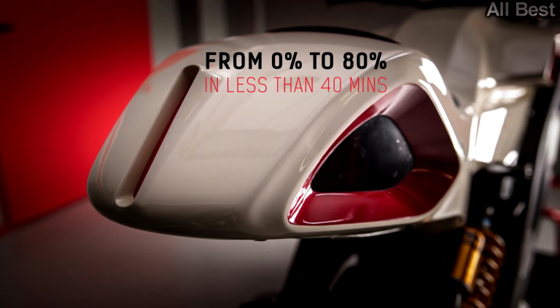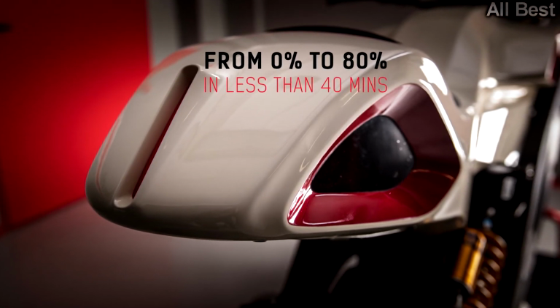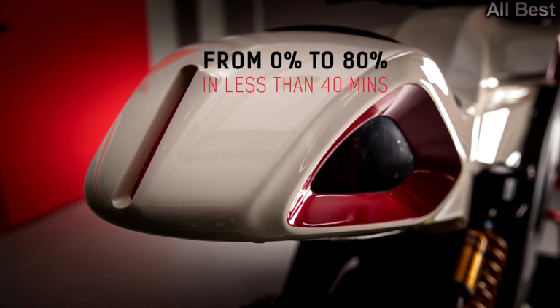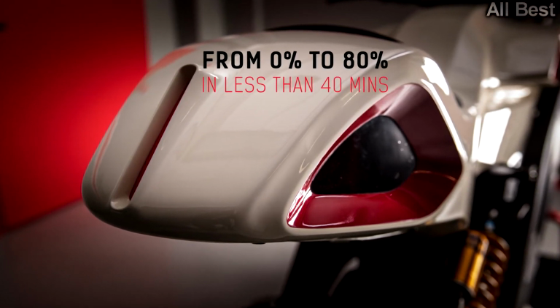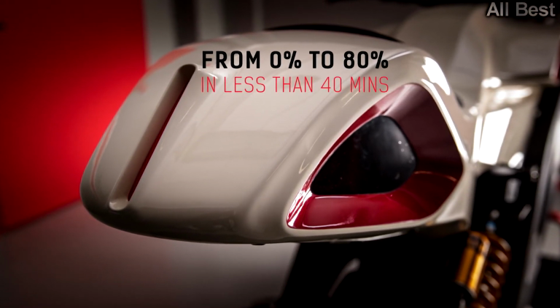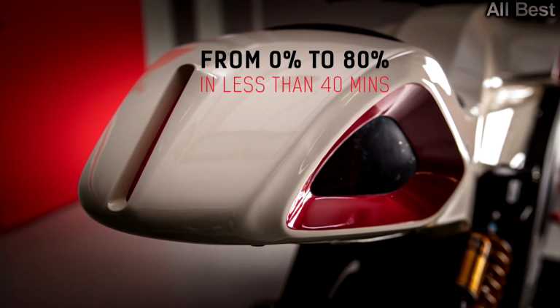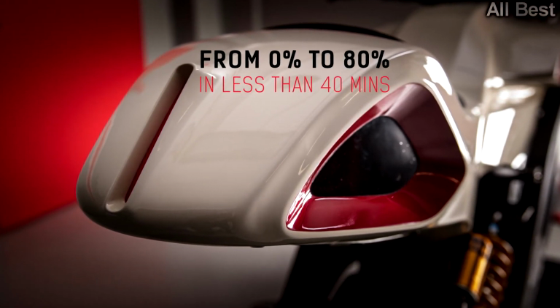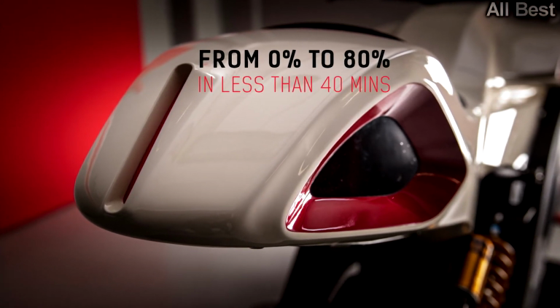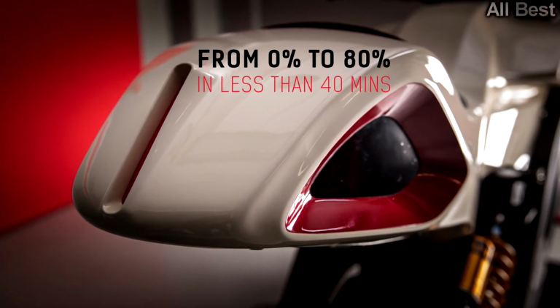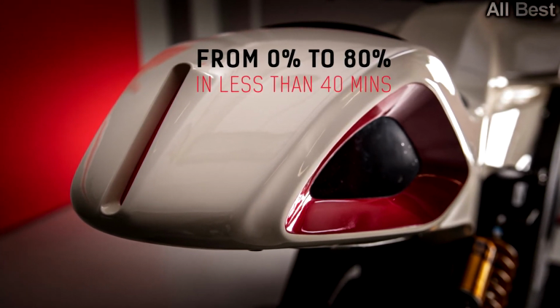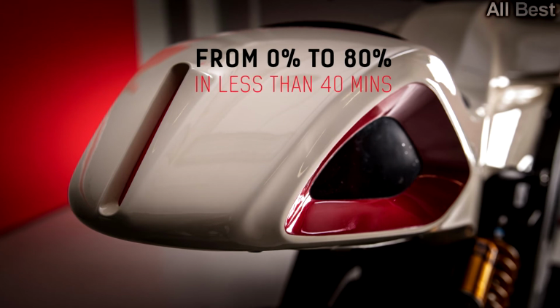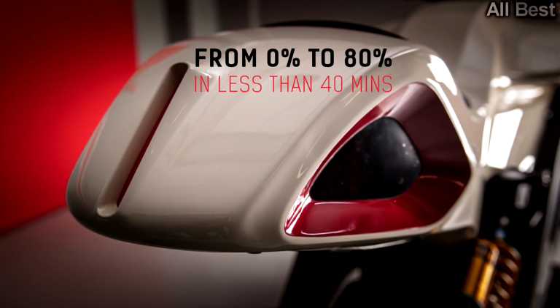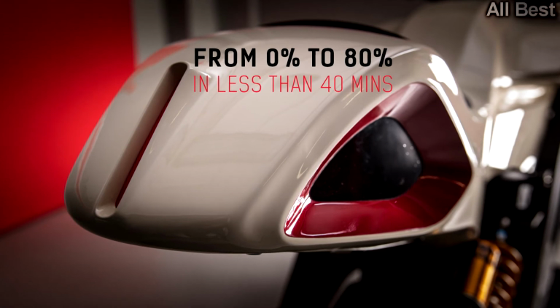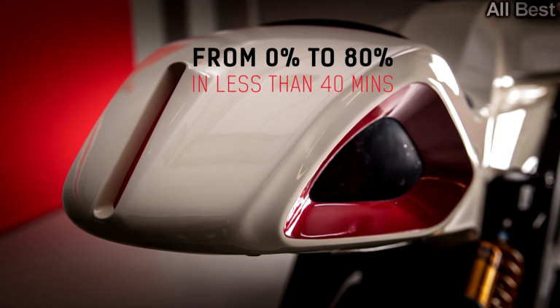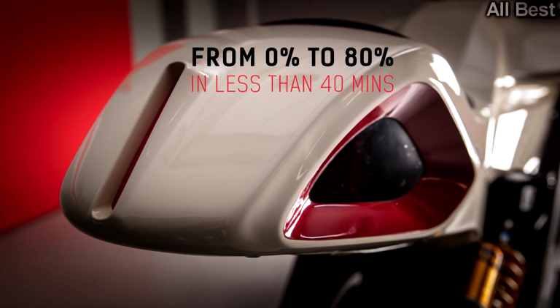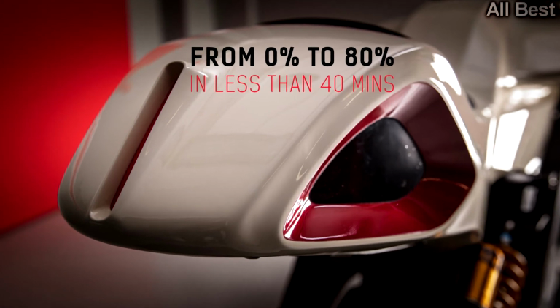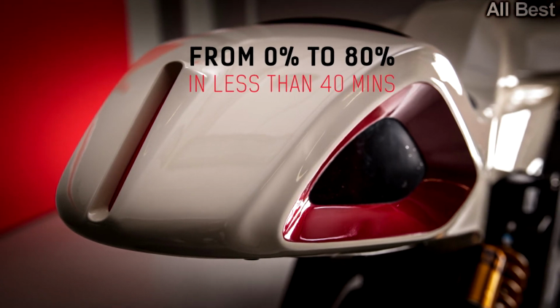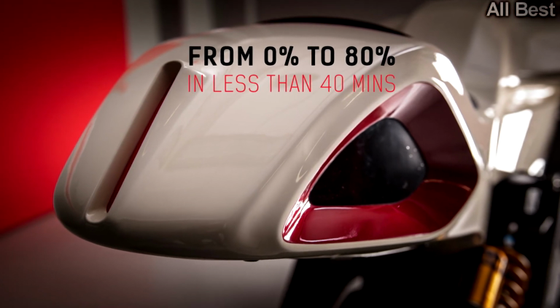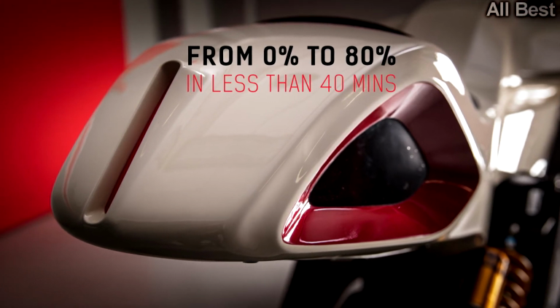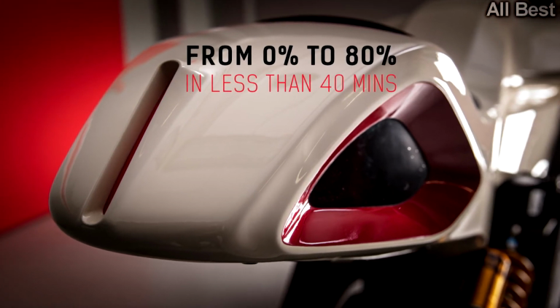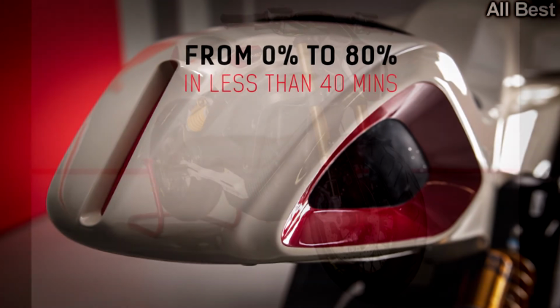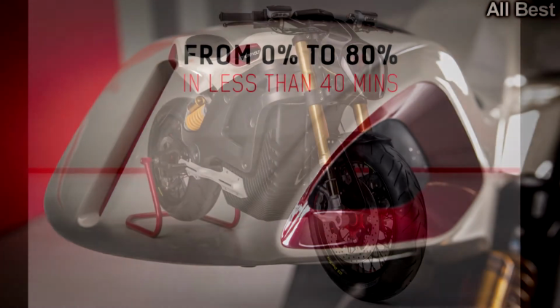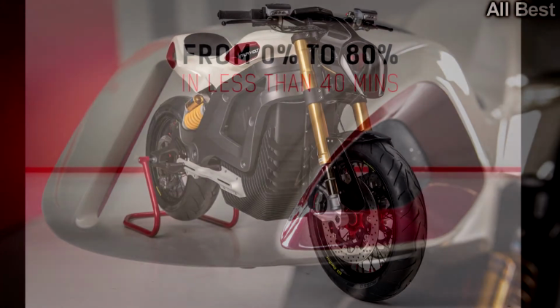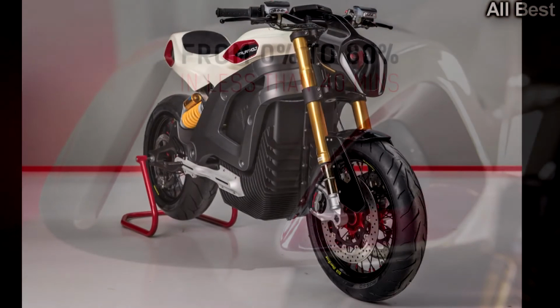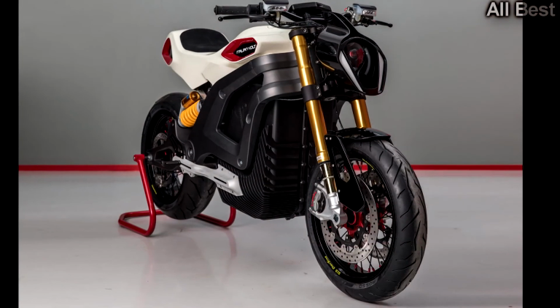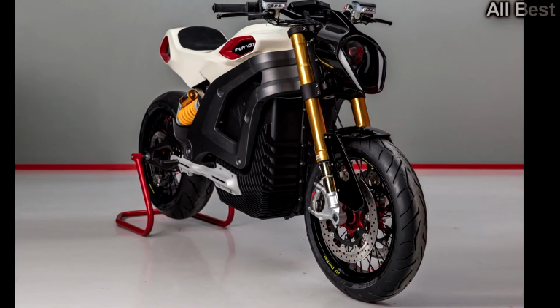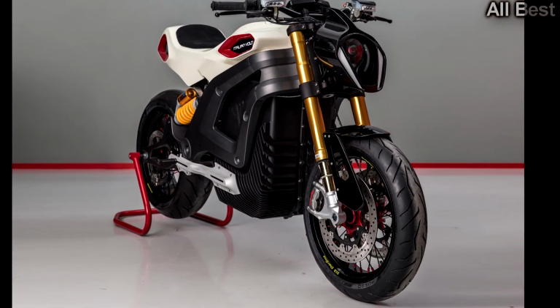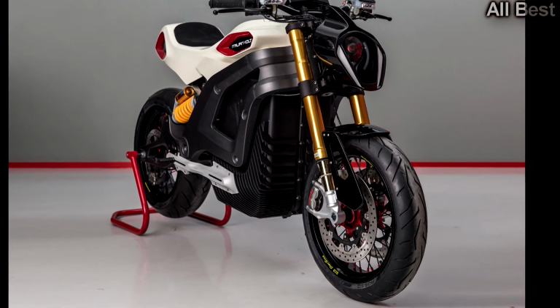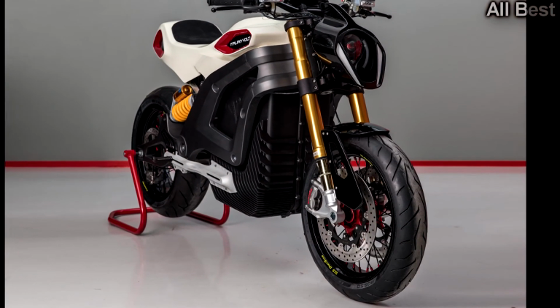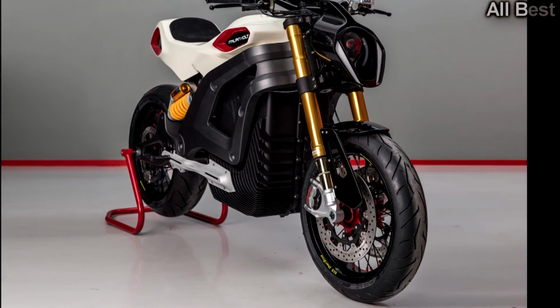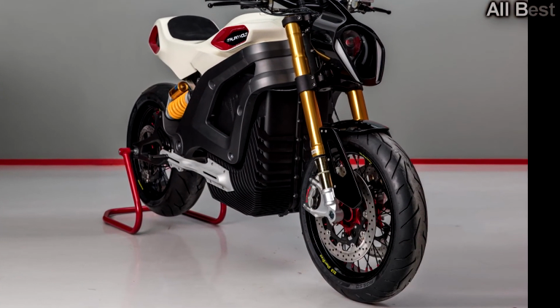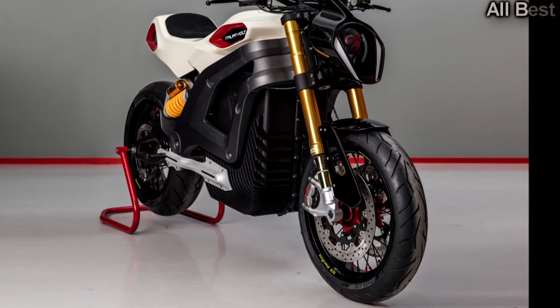The Volt — and we can foresee a possible trademark issue with General Motors — features mono suspension and Brembo brakes.